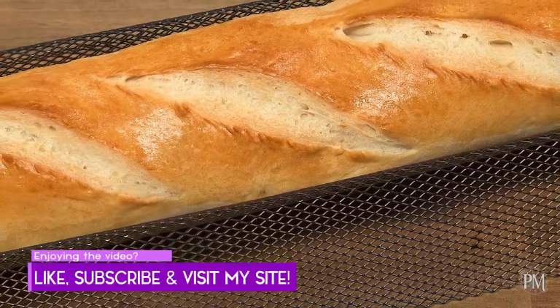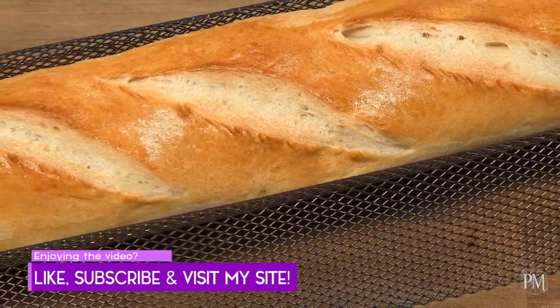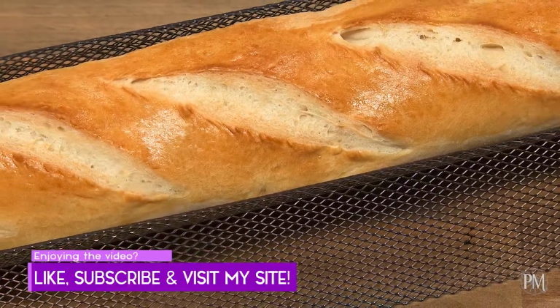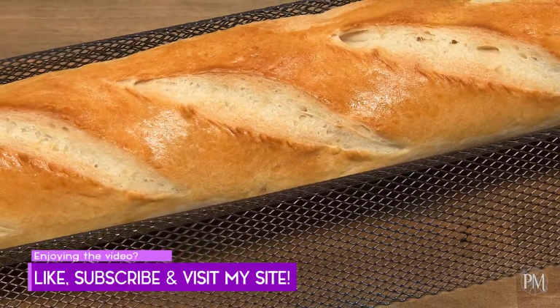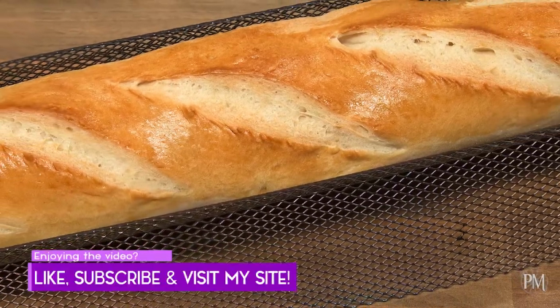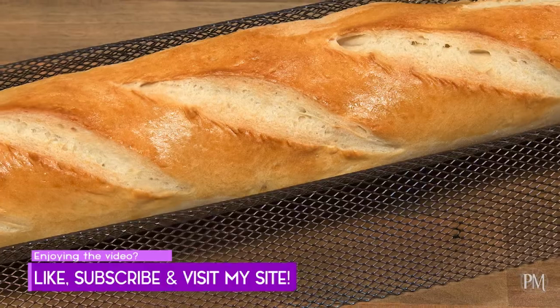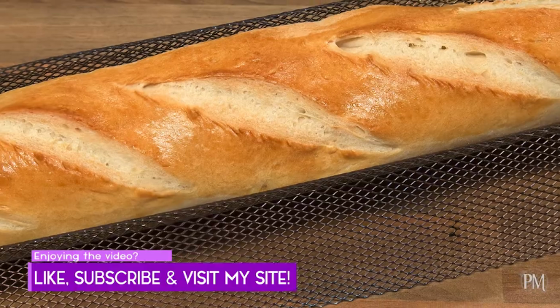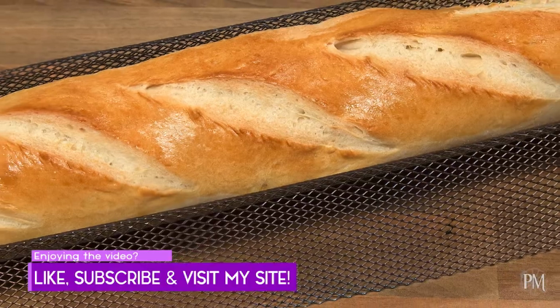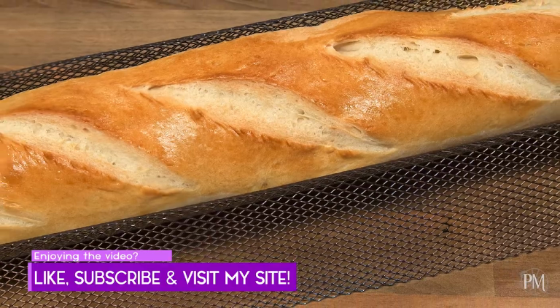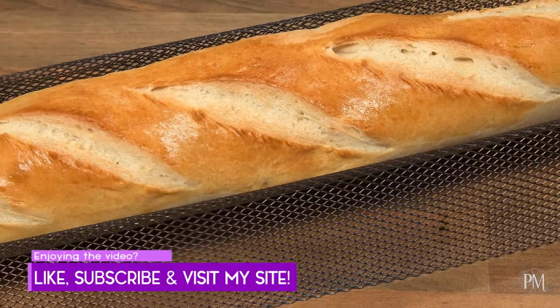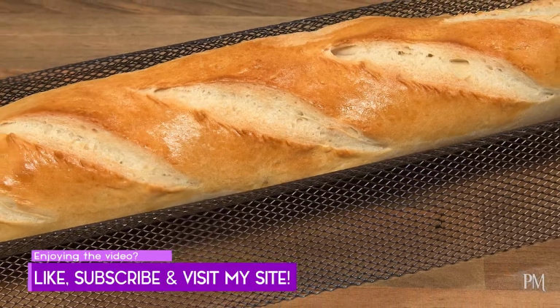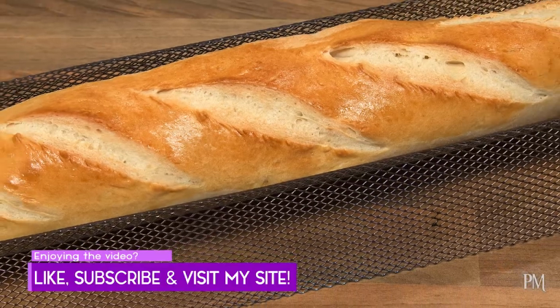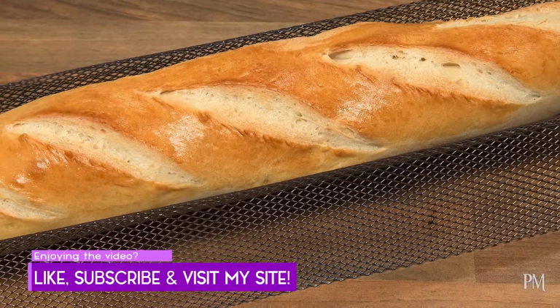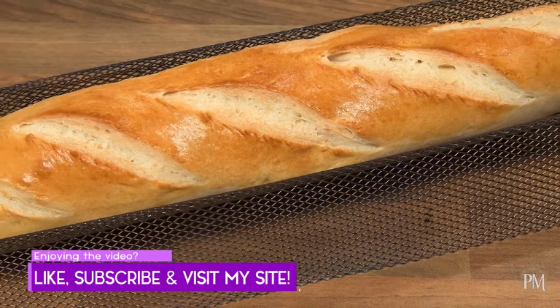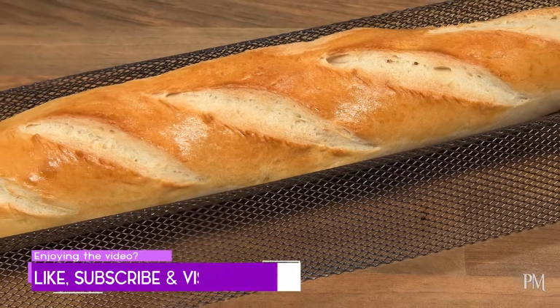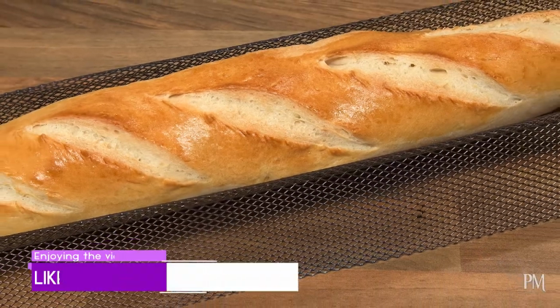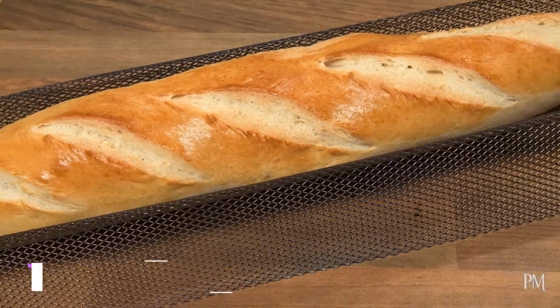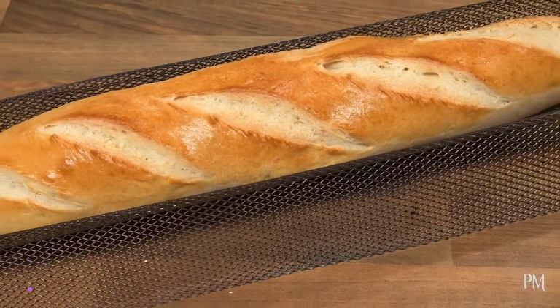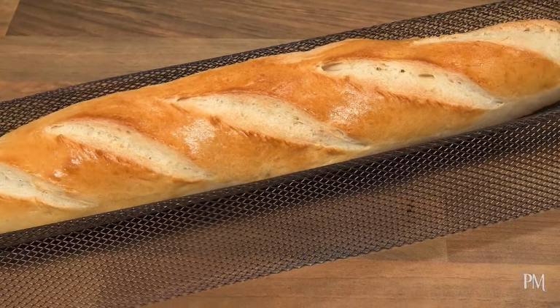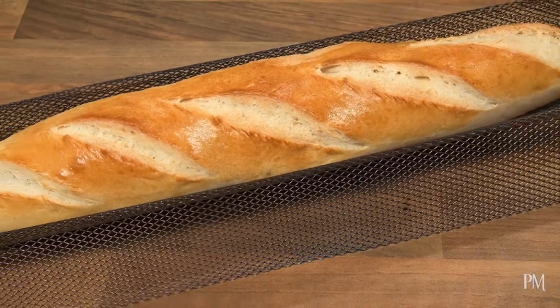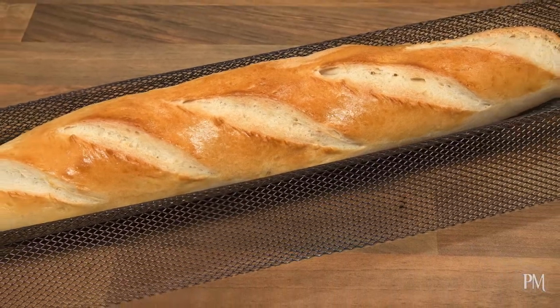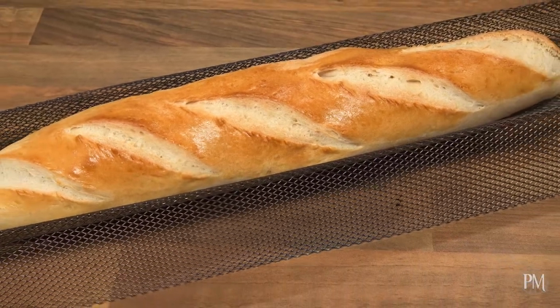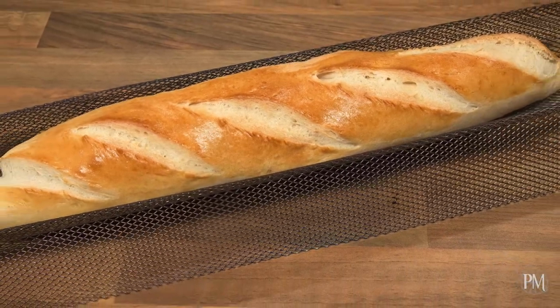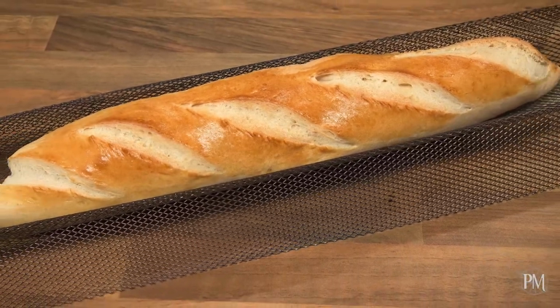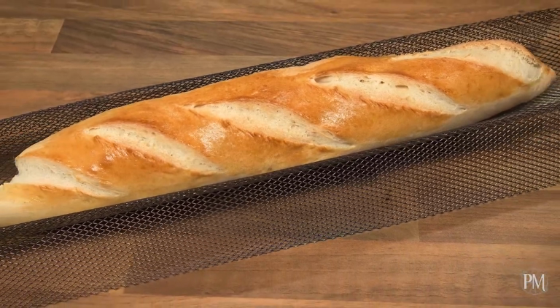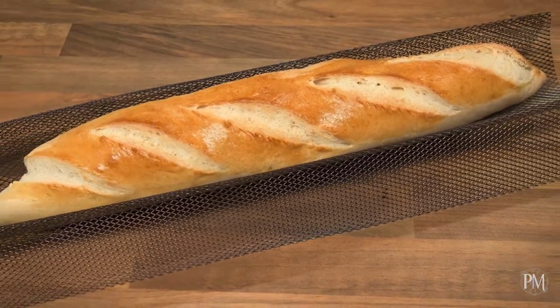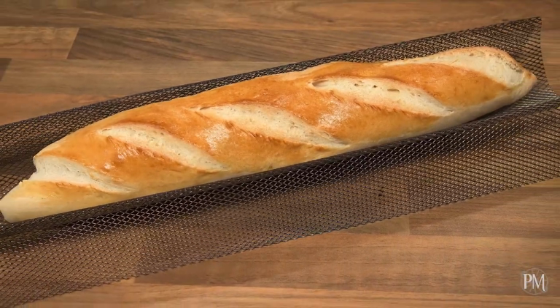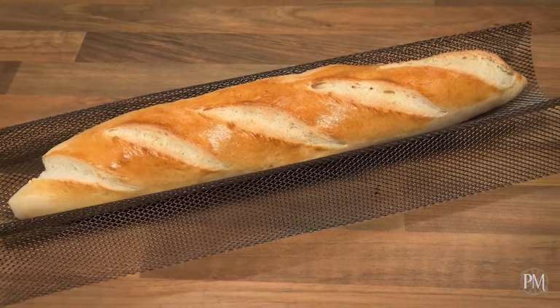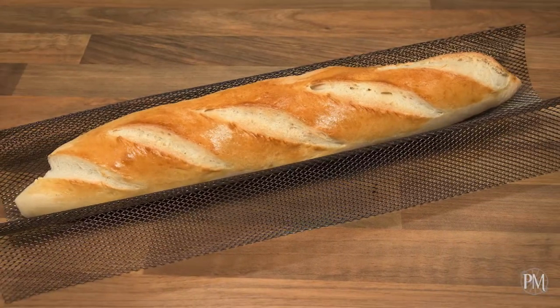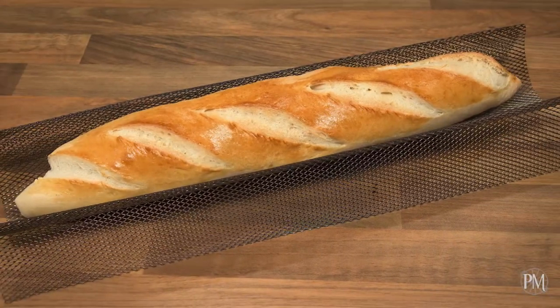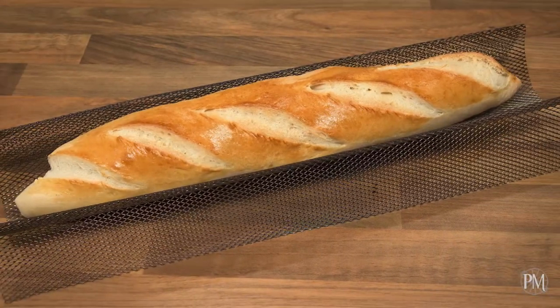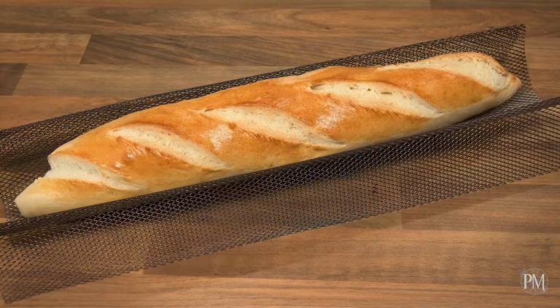Voilà, my baguette is done! I just need some butter and this puppy will disappear in no time.